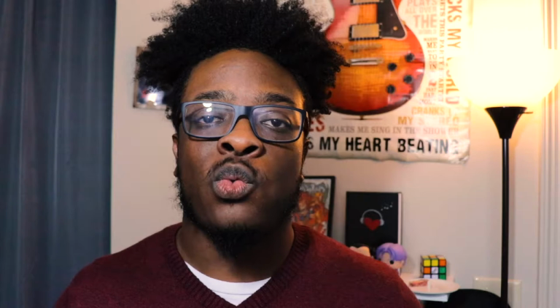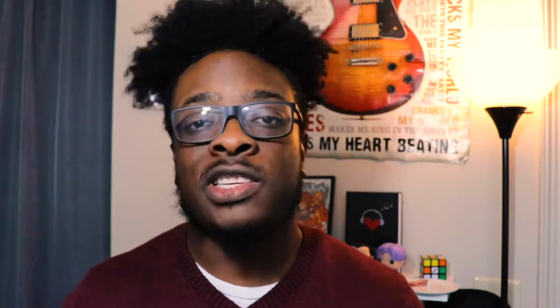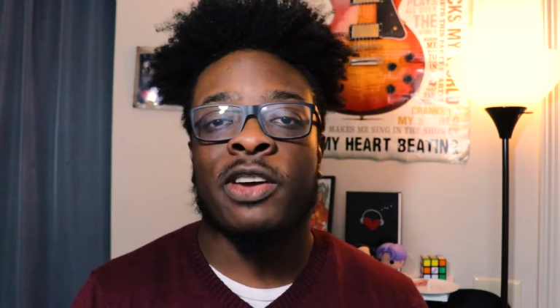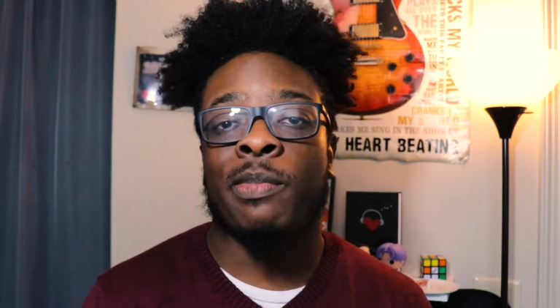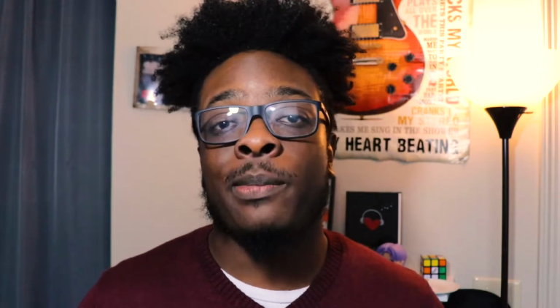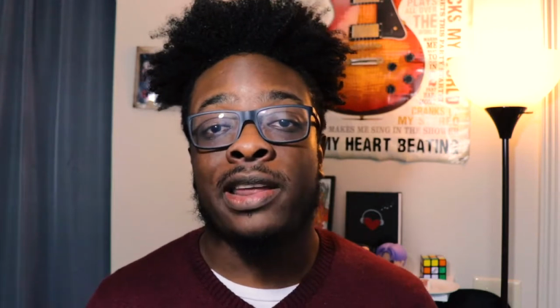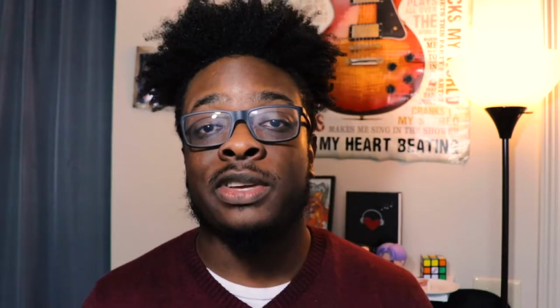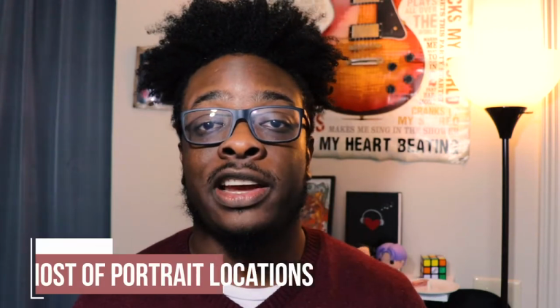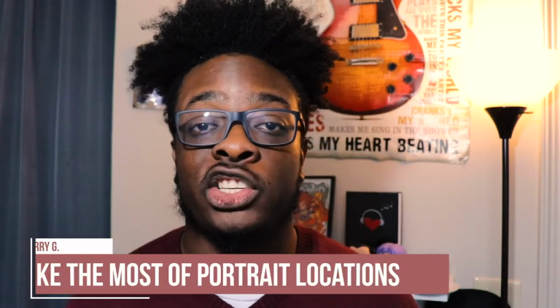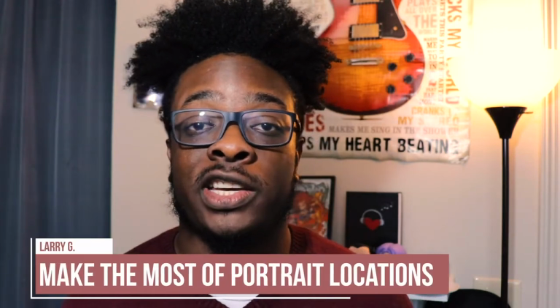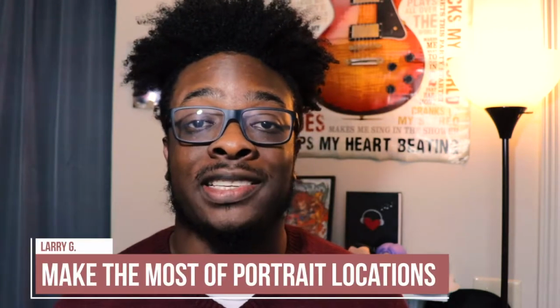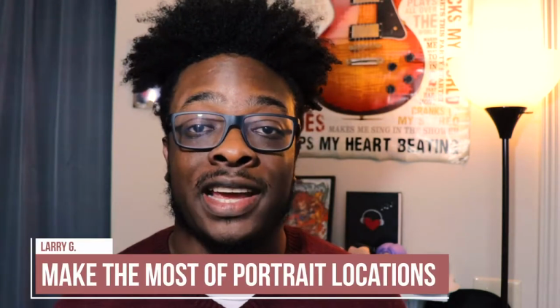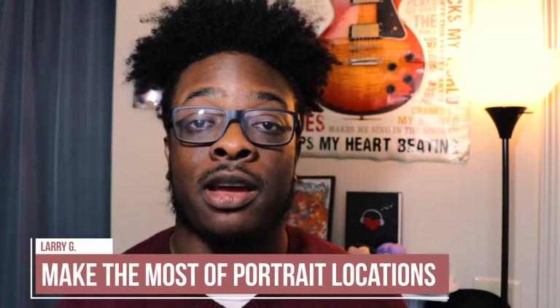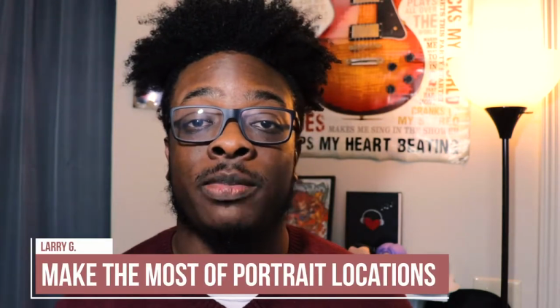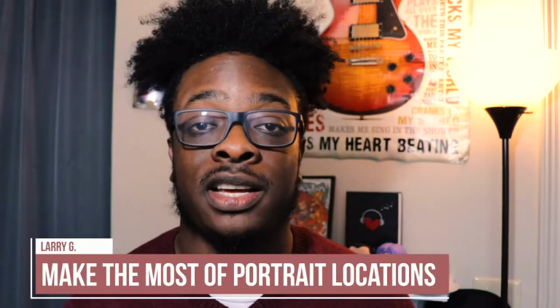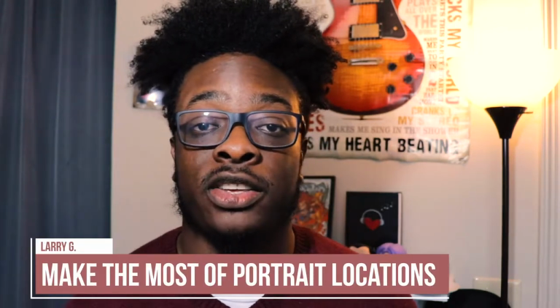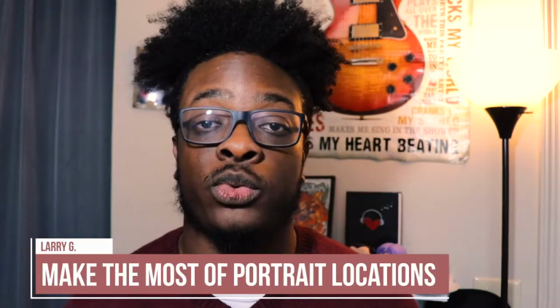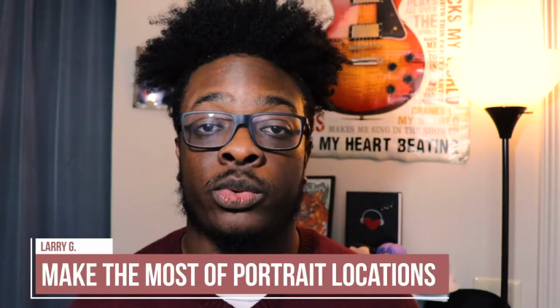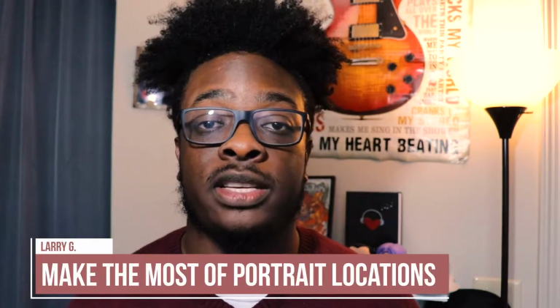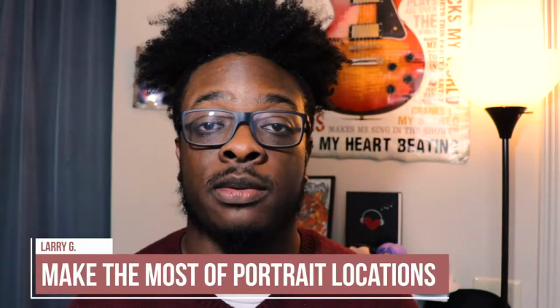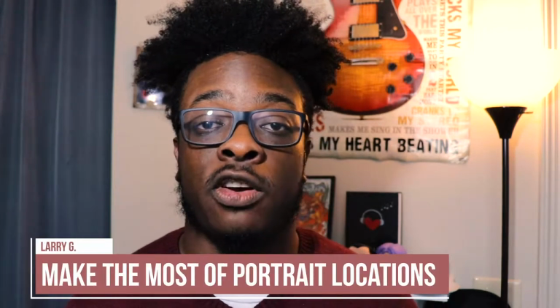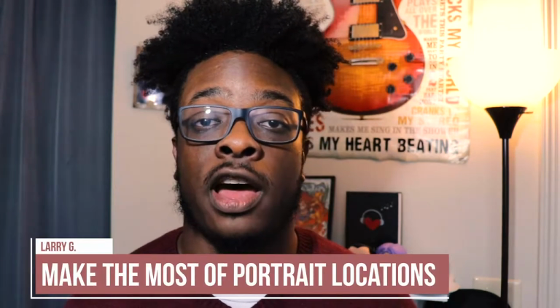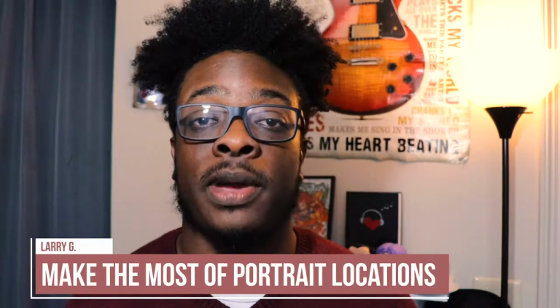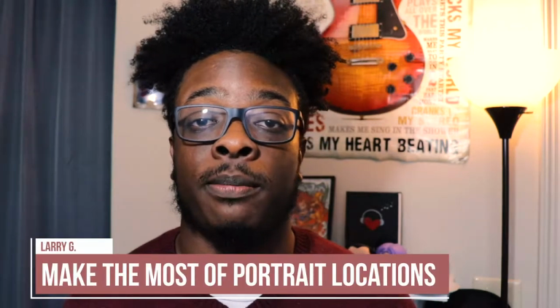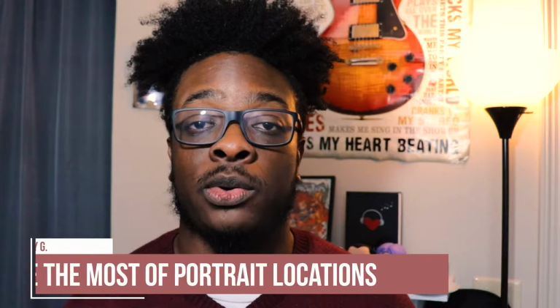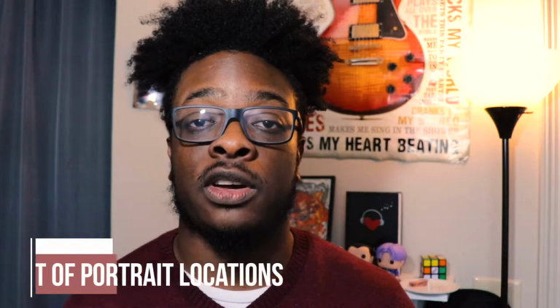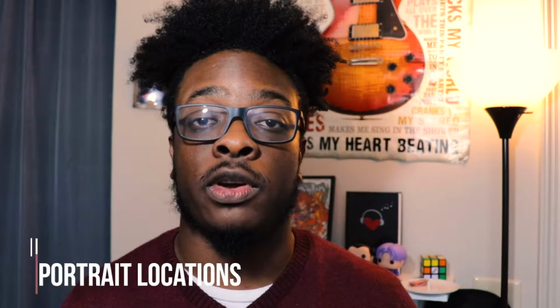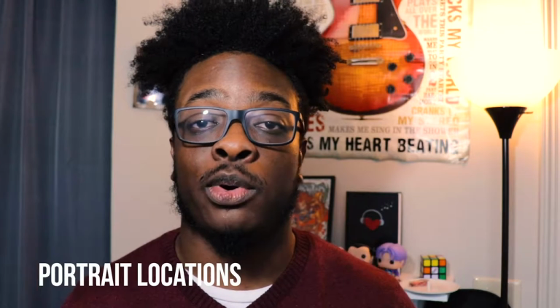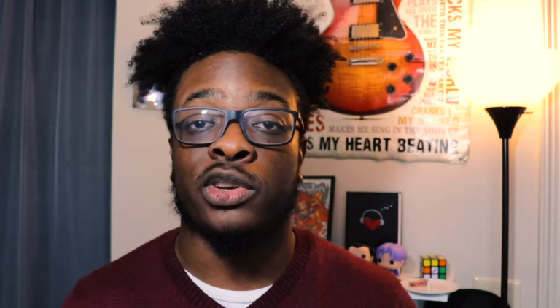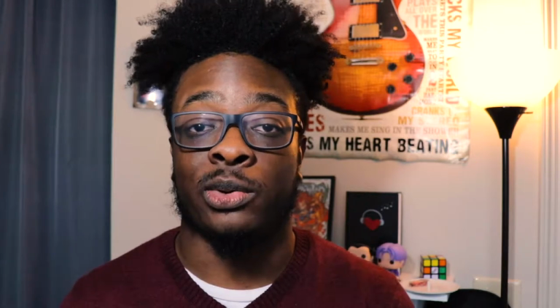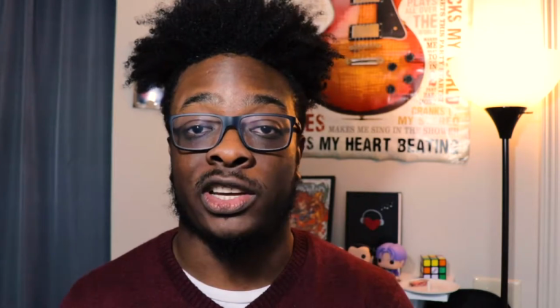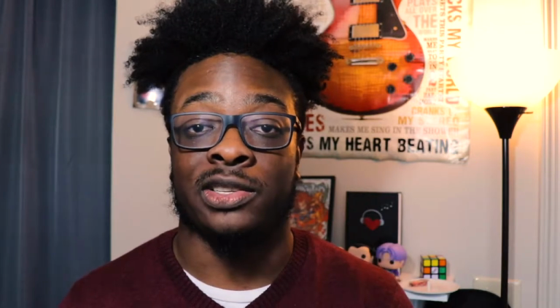What's up everybody, my name is Larry G, and today I'm gonna be telling you three tips on how to make the most of your portrait locations.